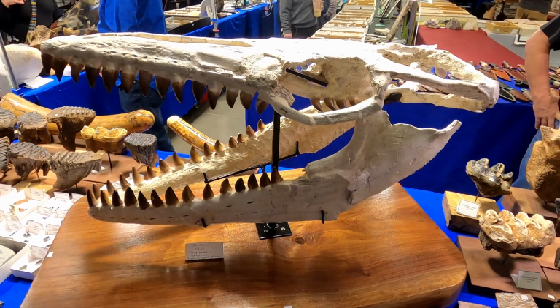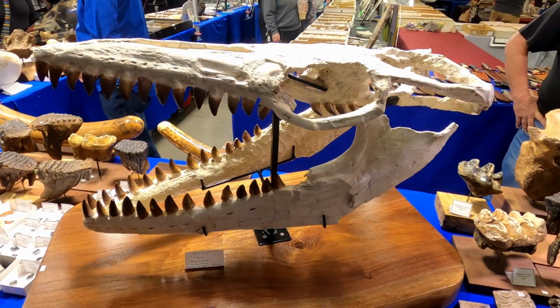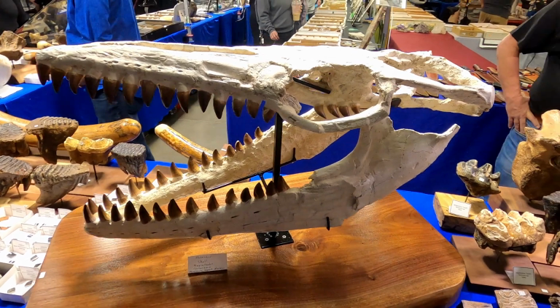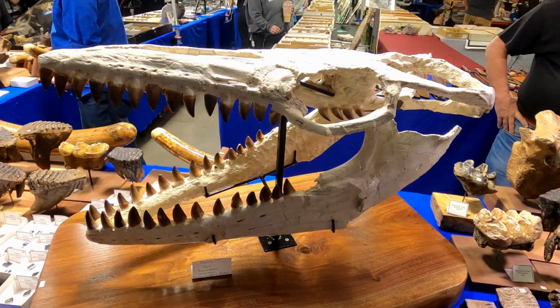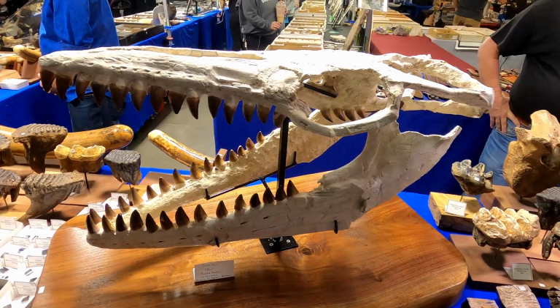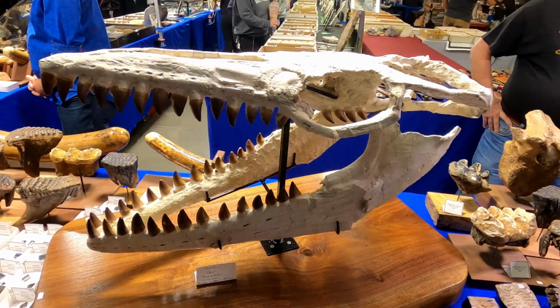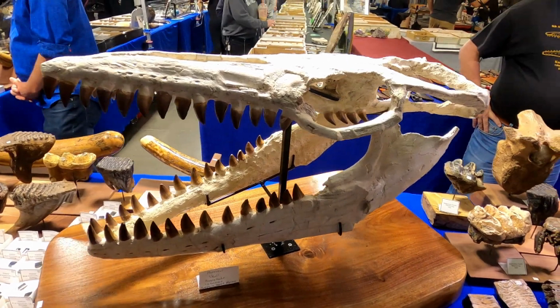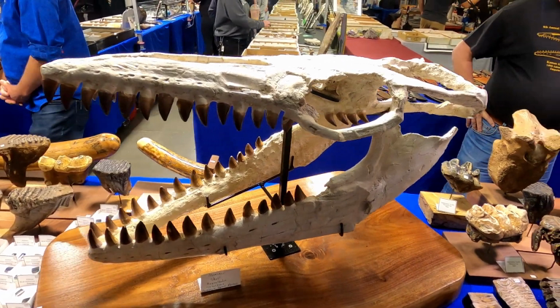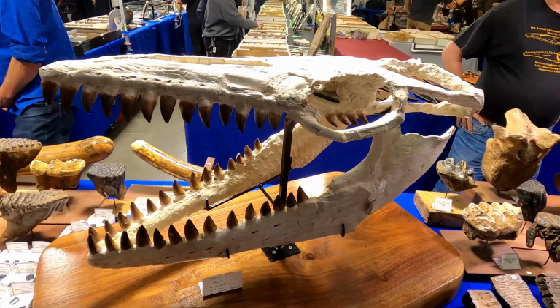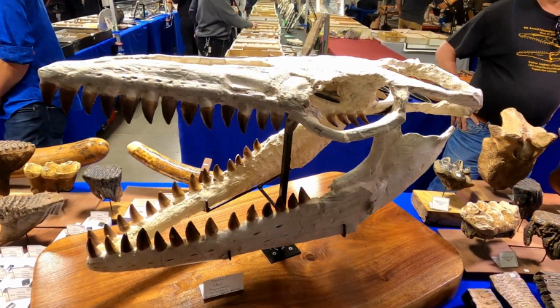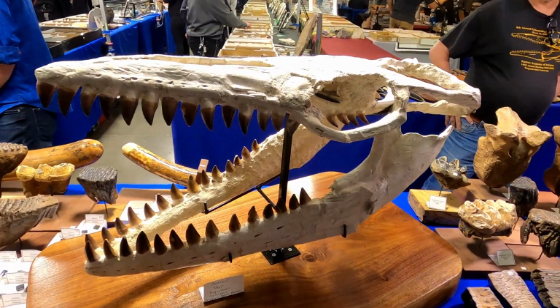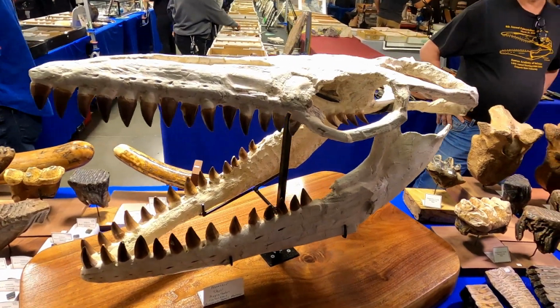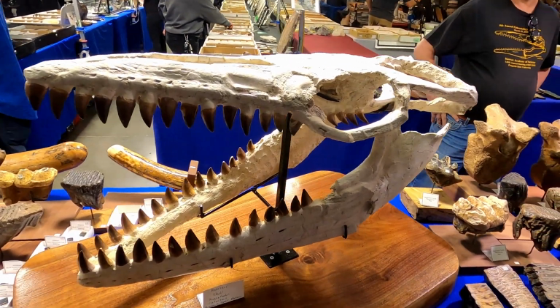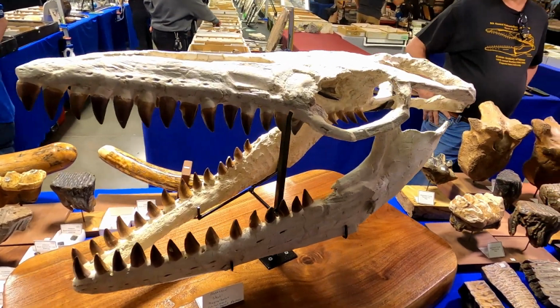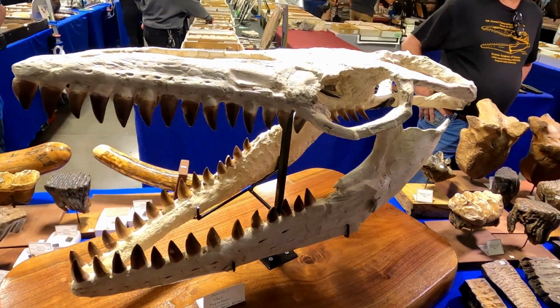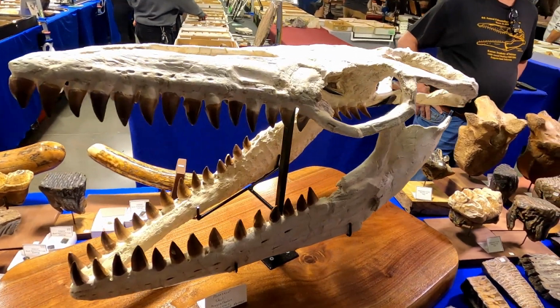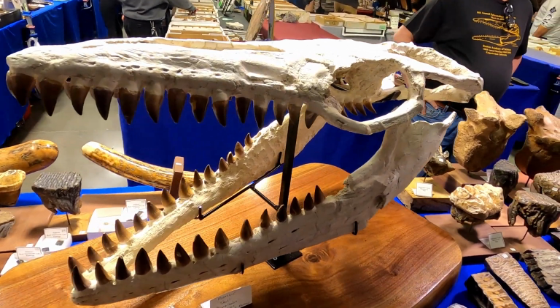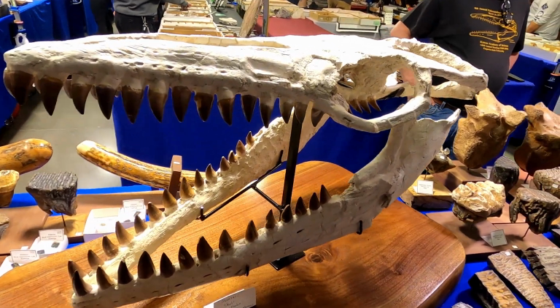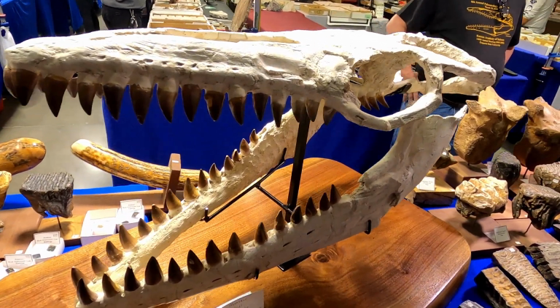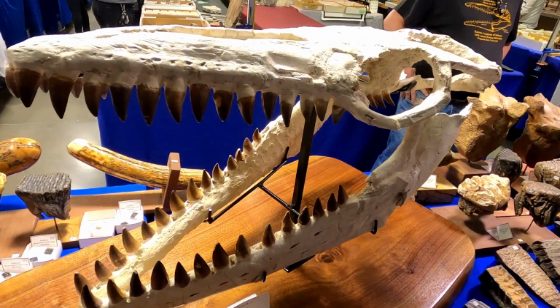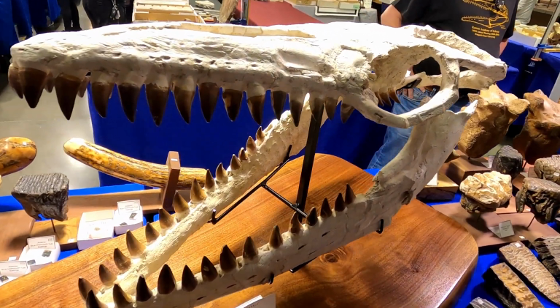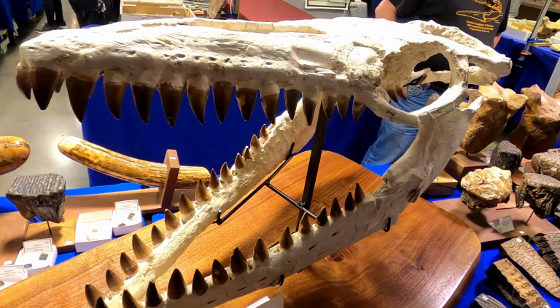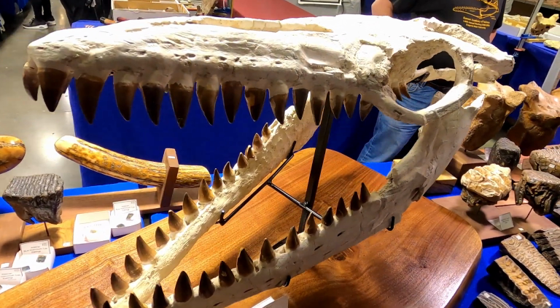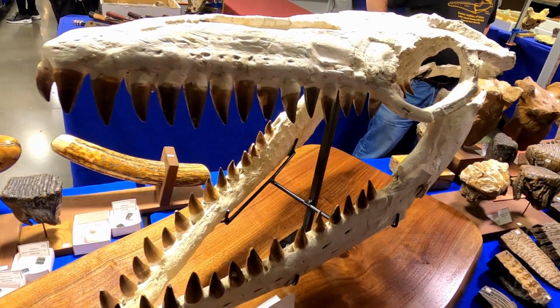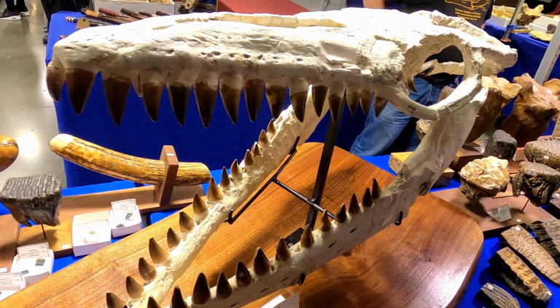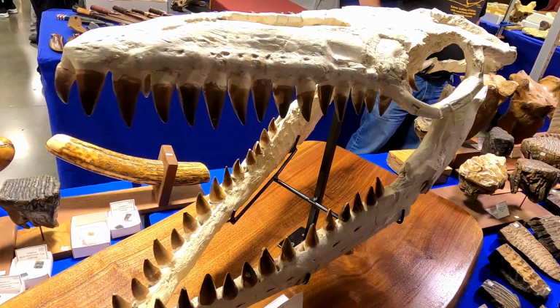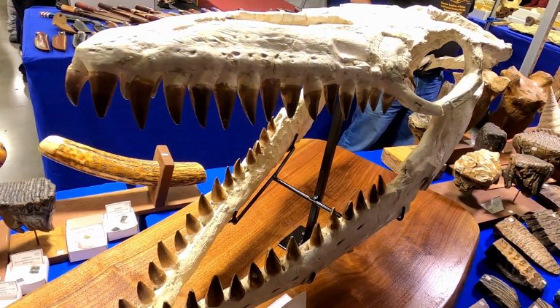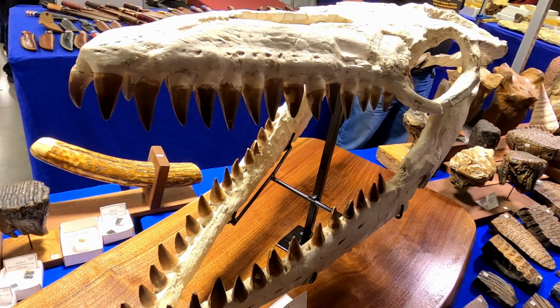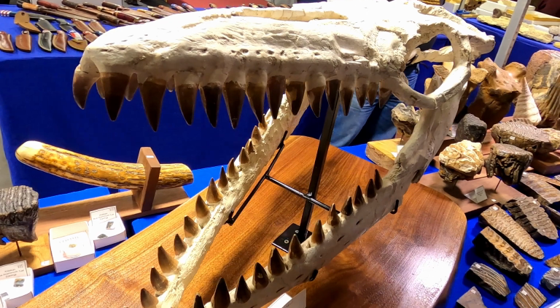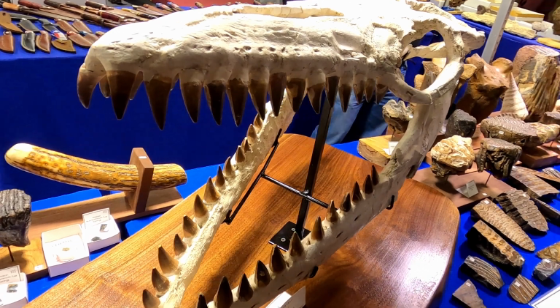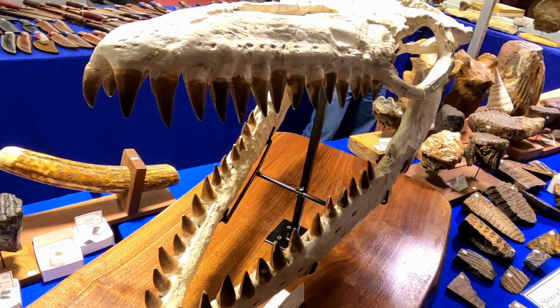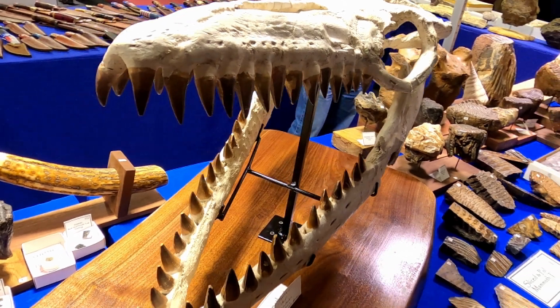Mosasaurs were prominent during the Cretaceous period, and the largest ones were estimated at around 50 feet.